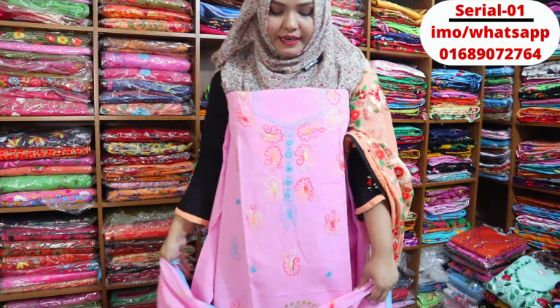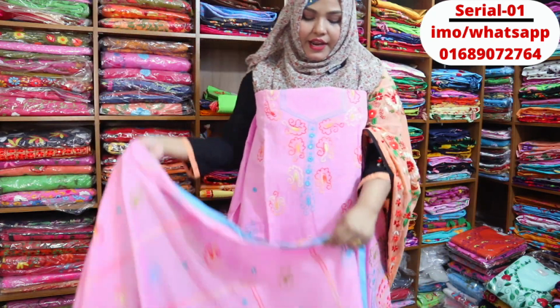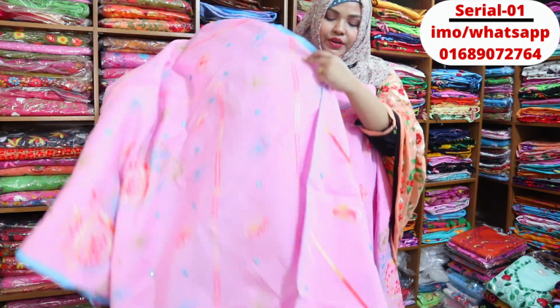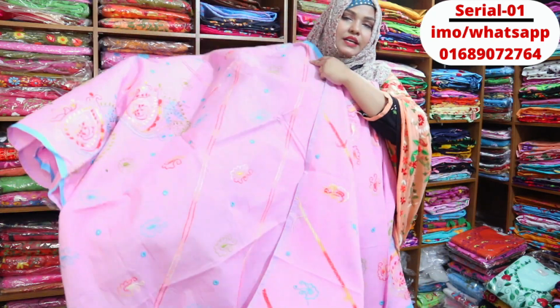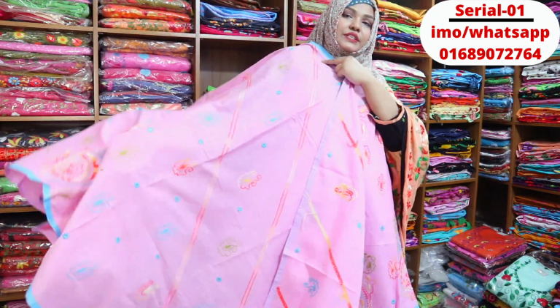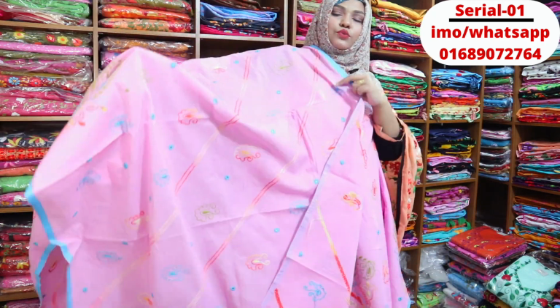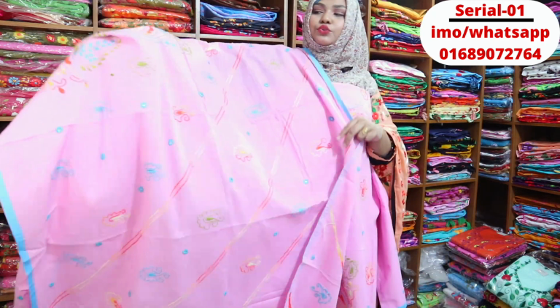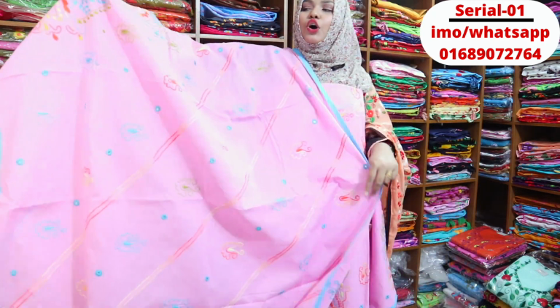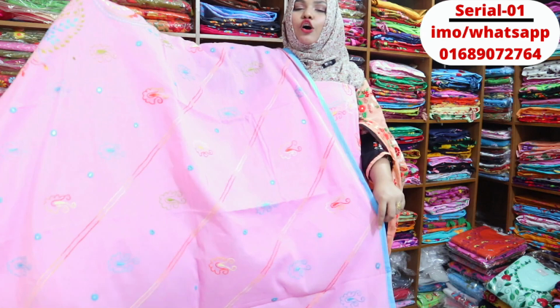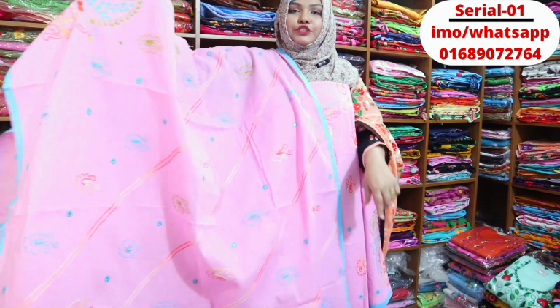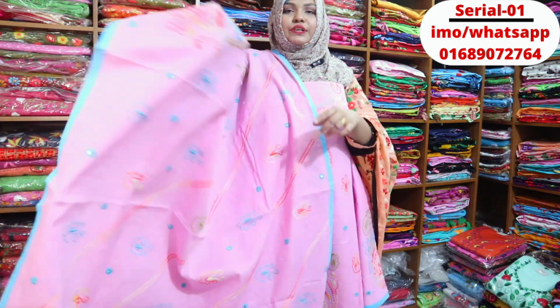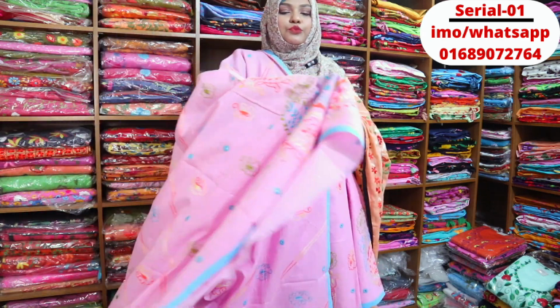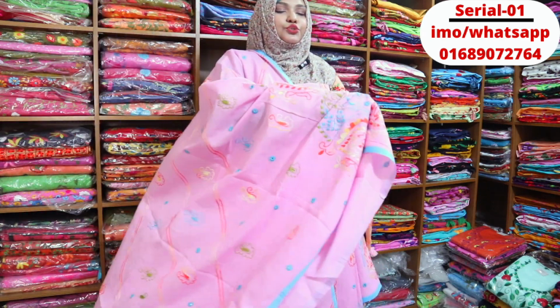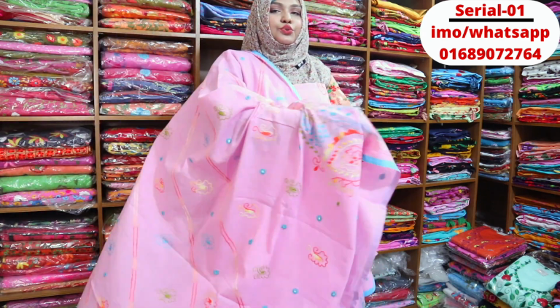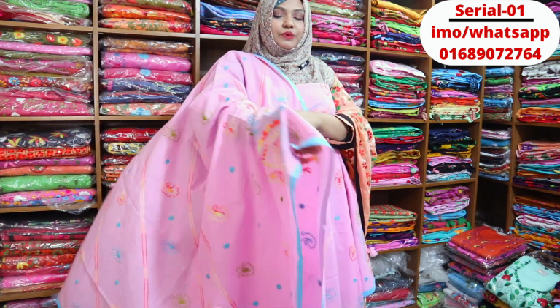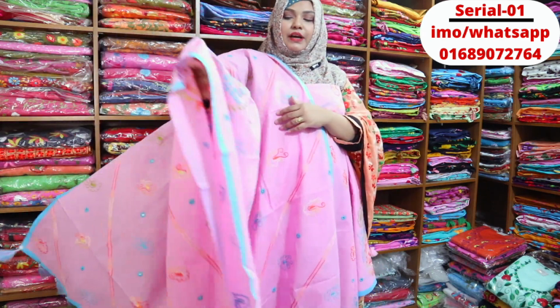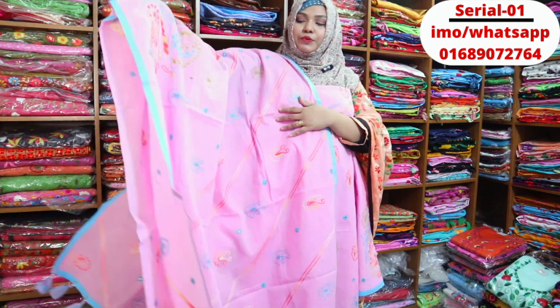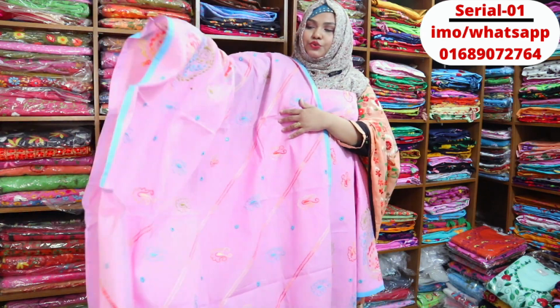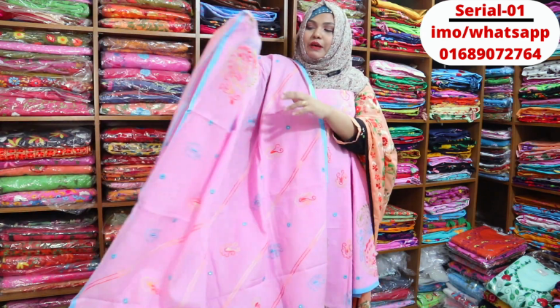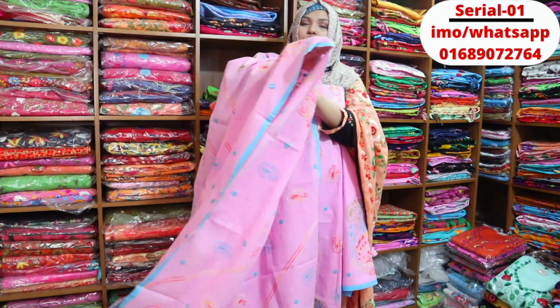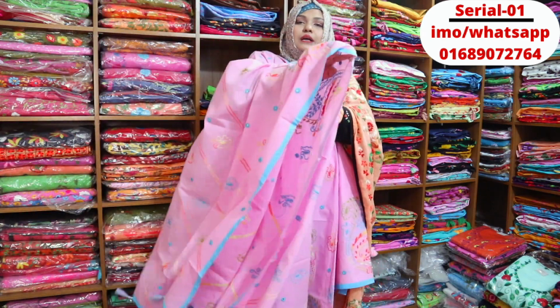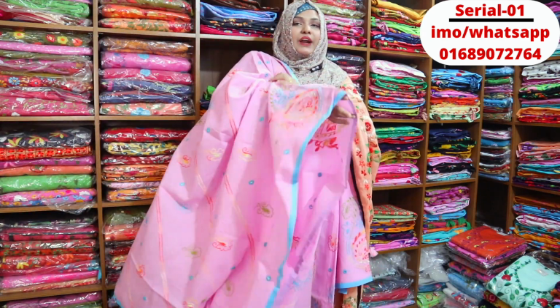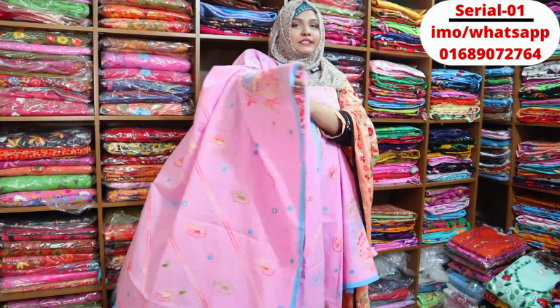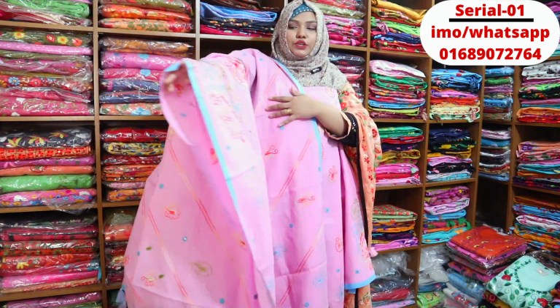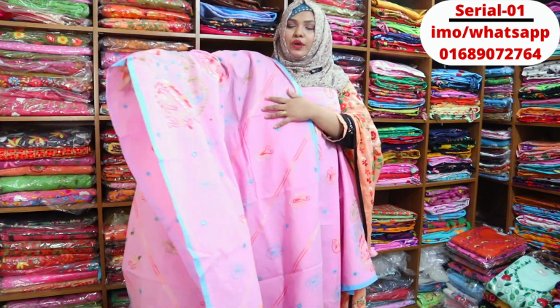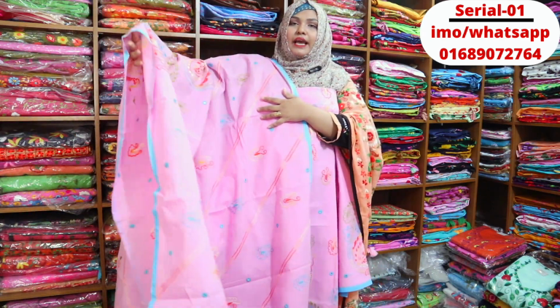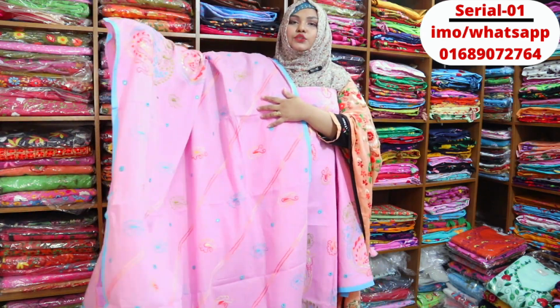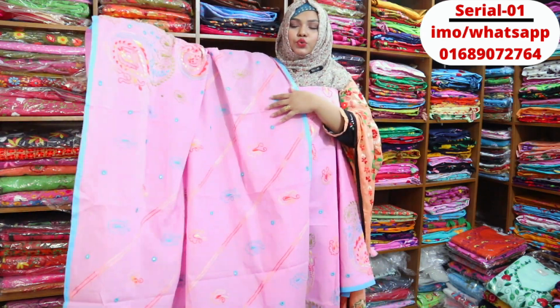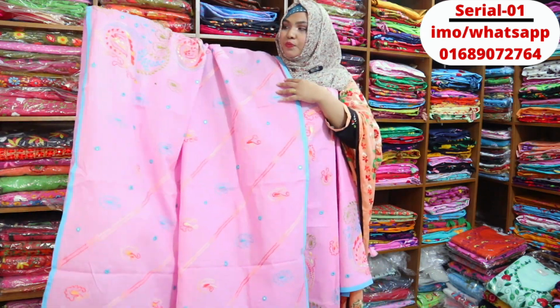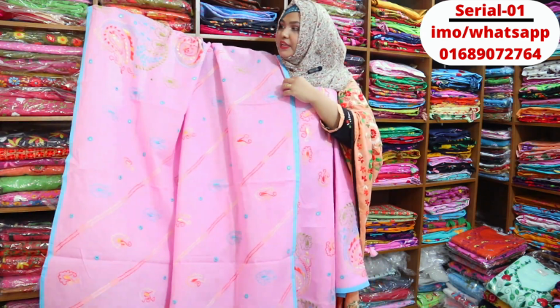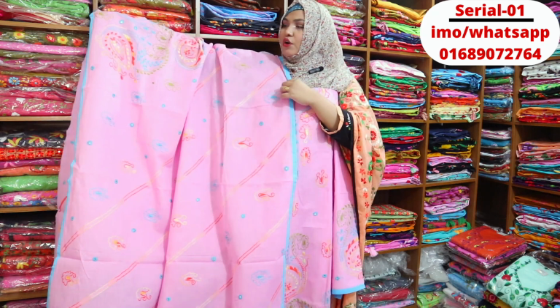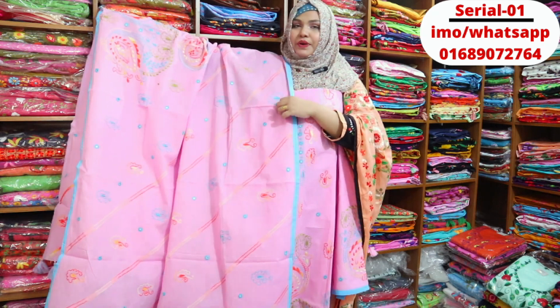This is a lightweight dress, which is very expensive, and you can check it with the price stock and with the price.